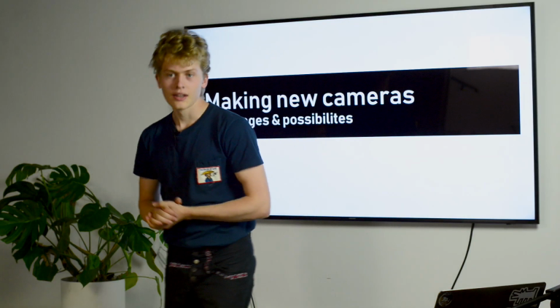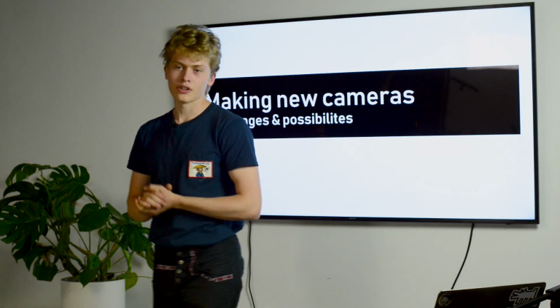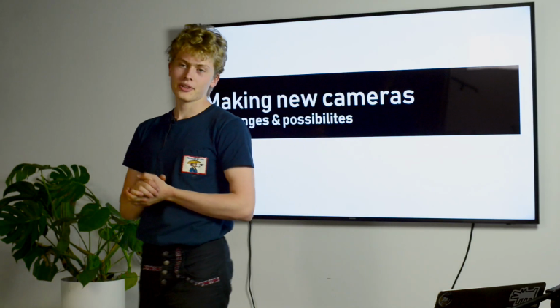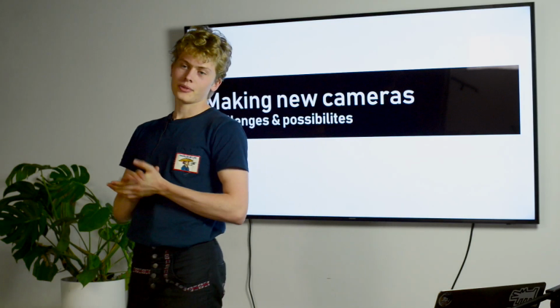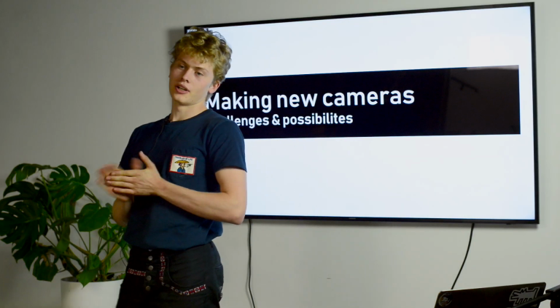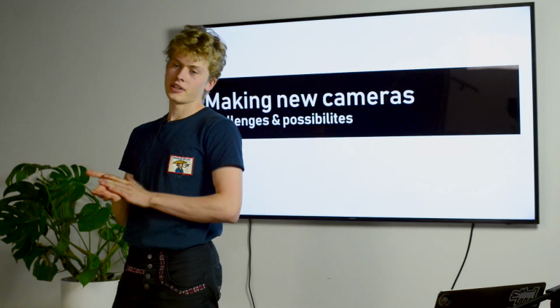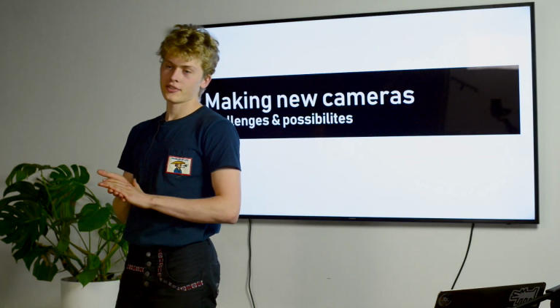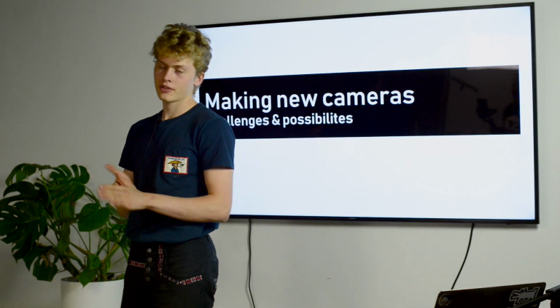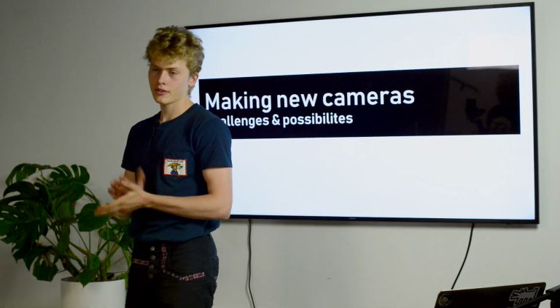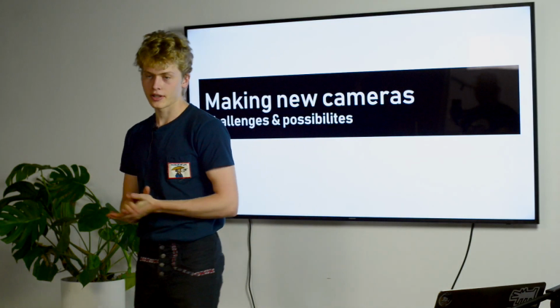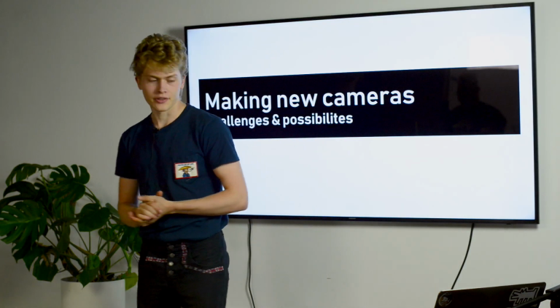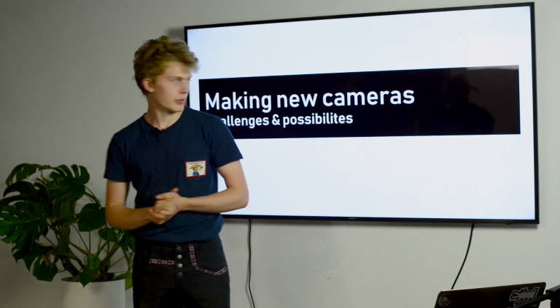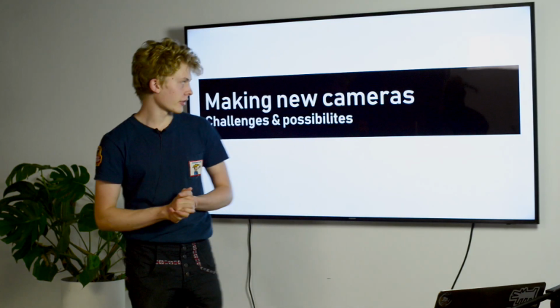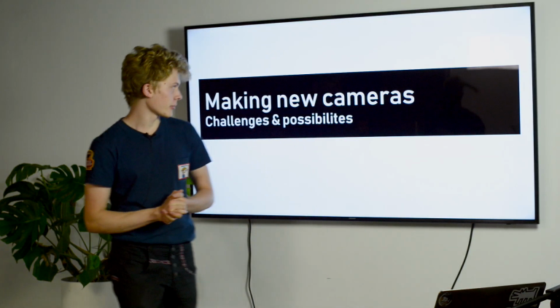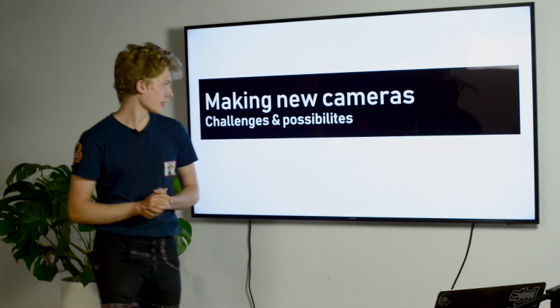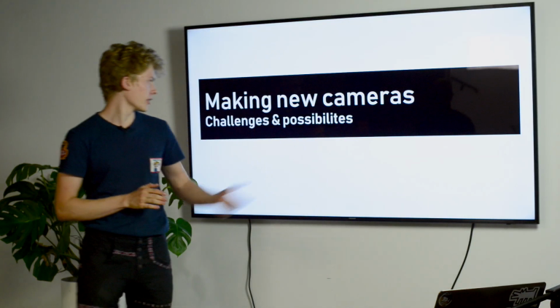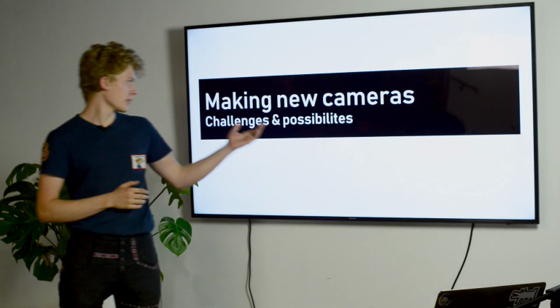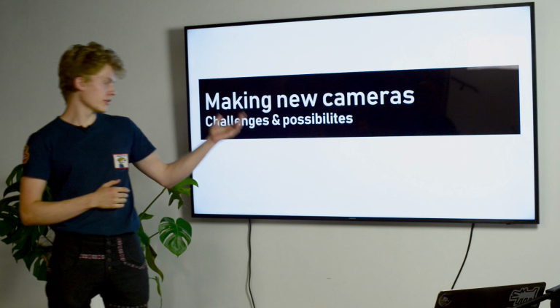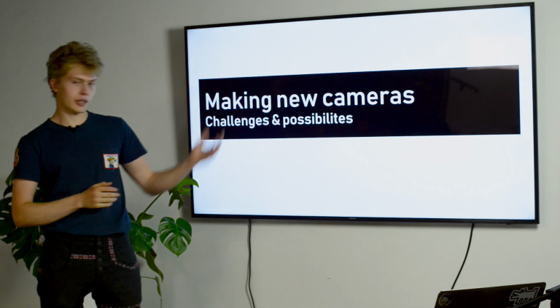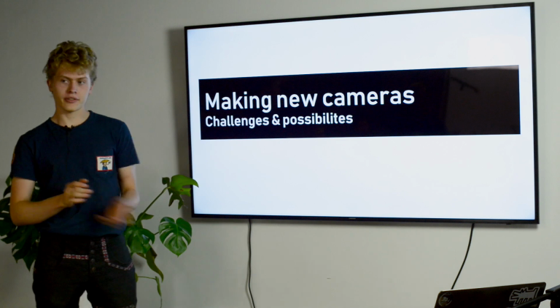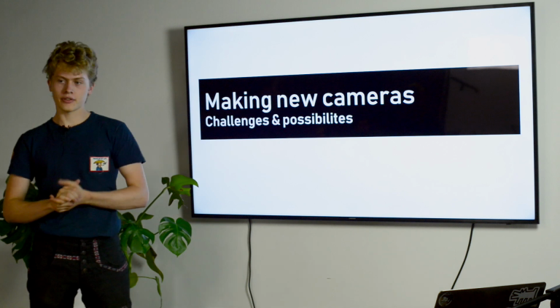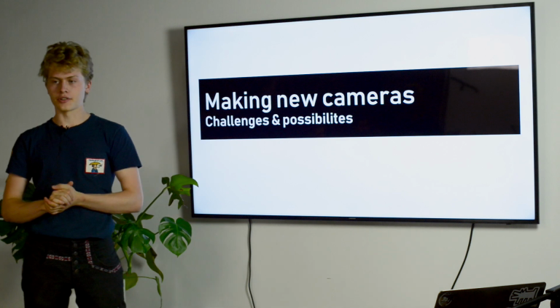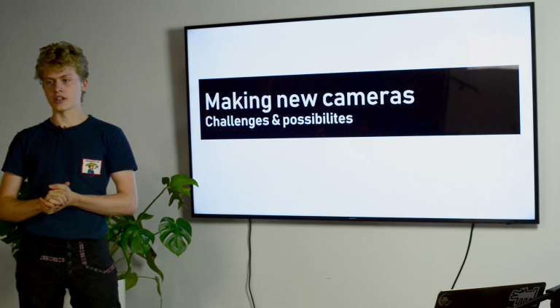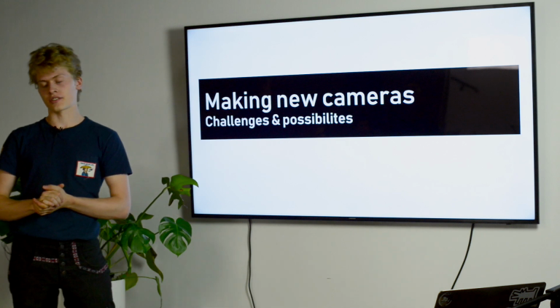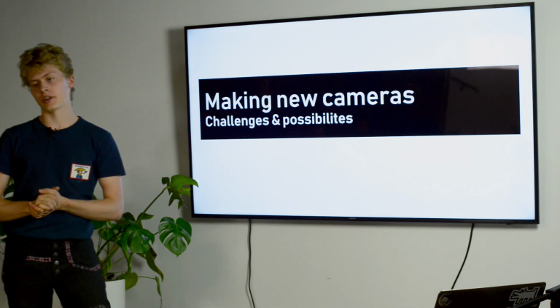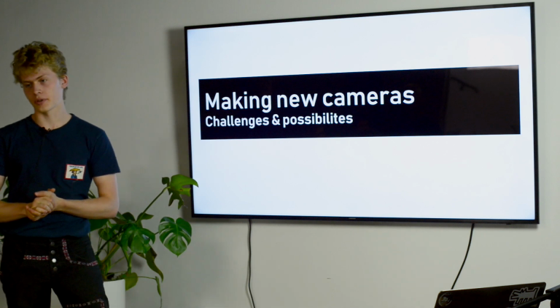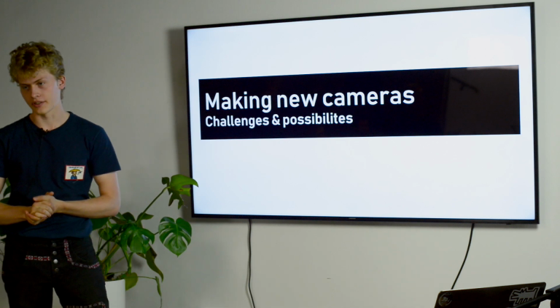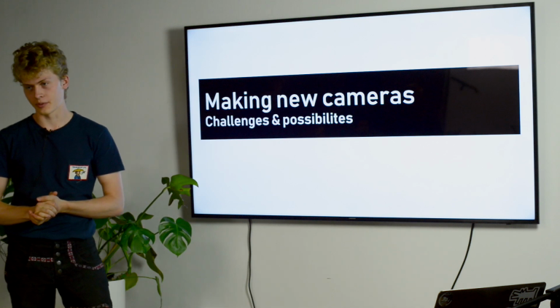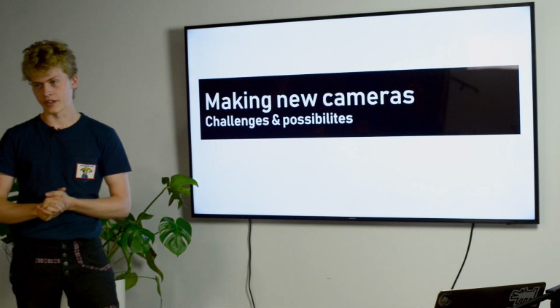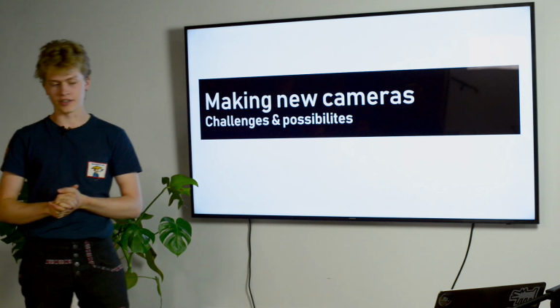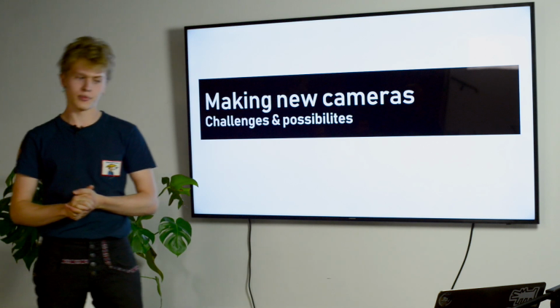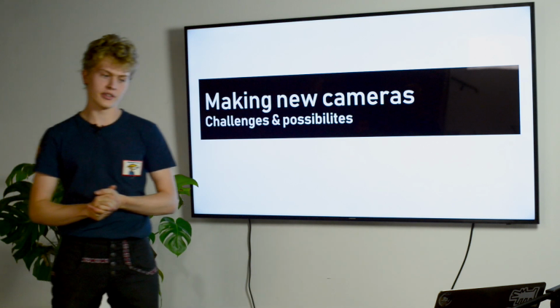Hello everybody. My name is Oscar and today I'll be talking about making new cameras — the challenges and possibilities that we're facing as a community.